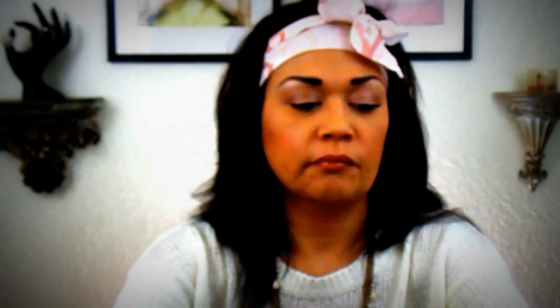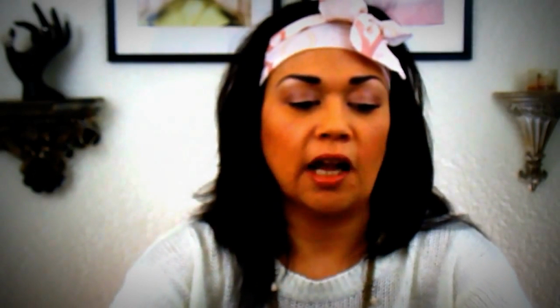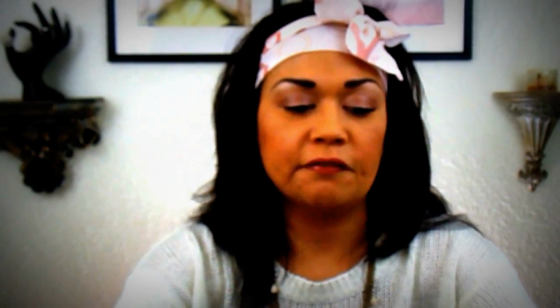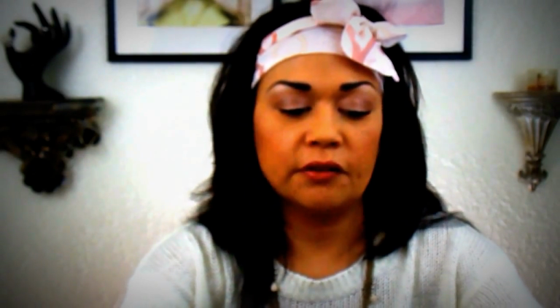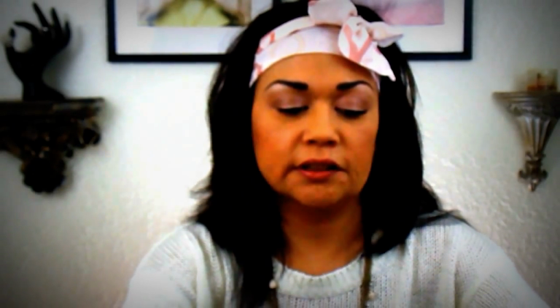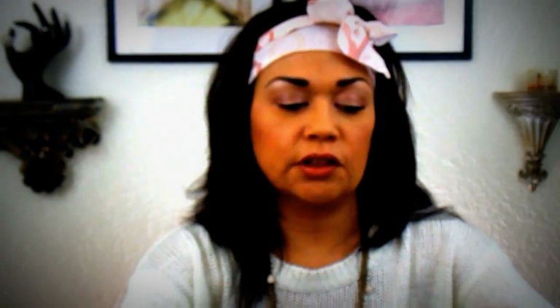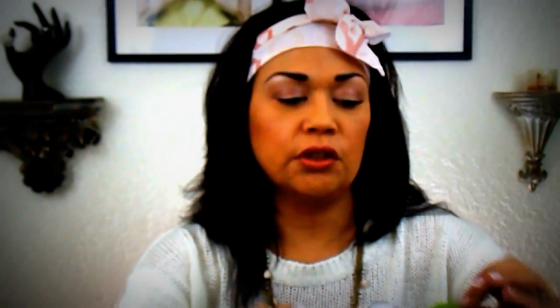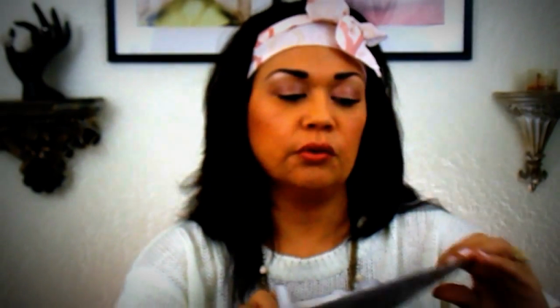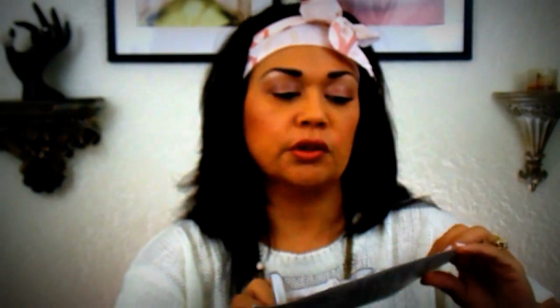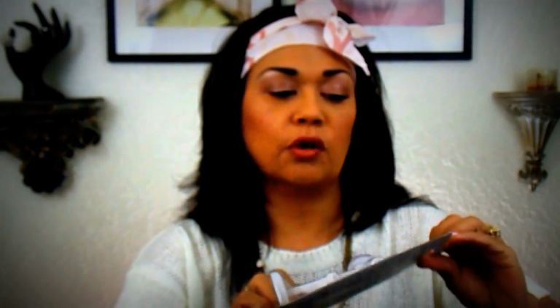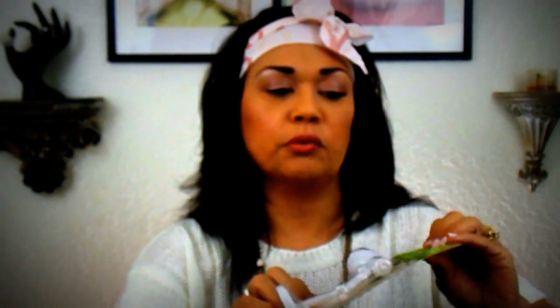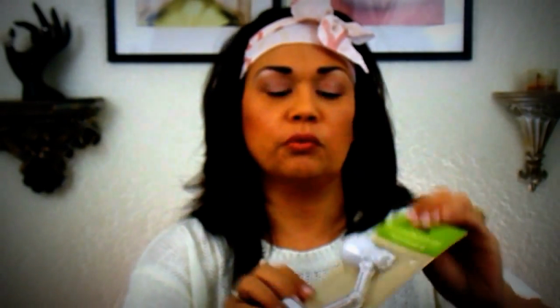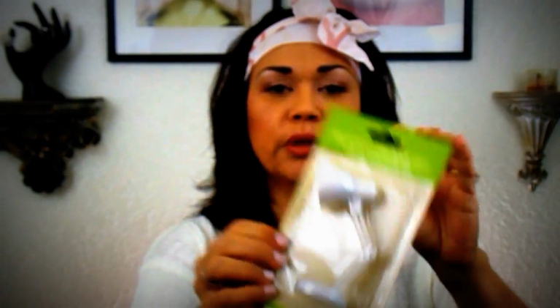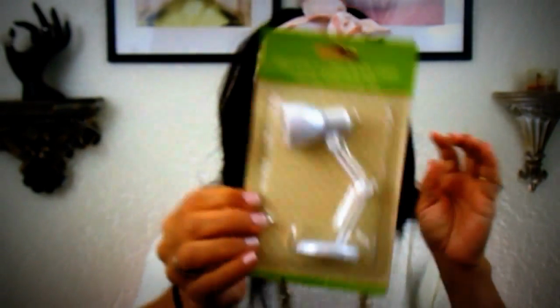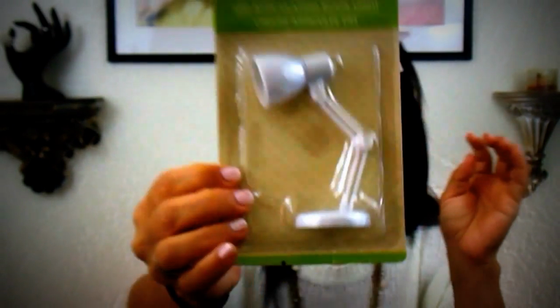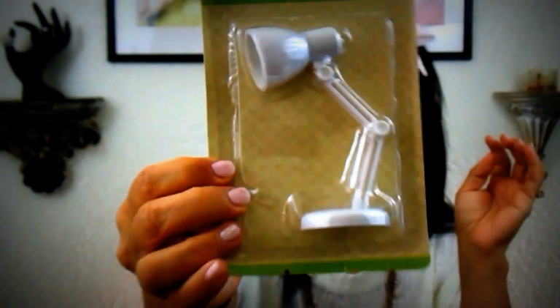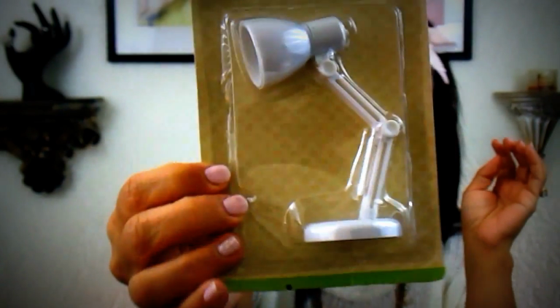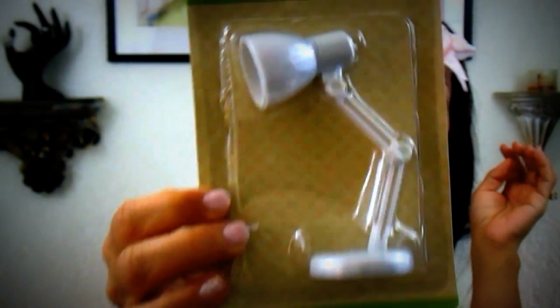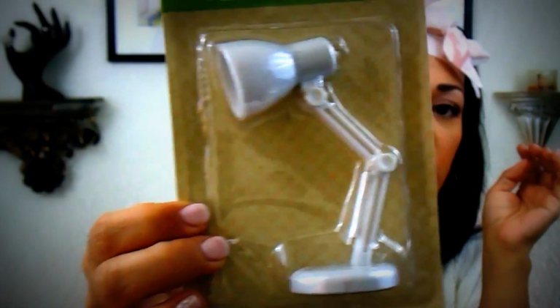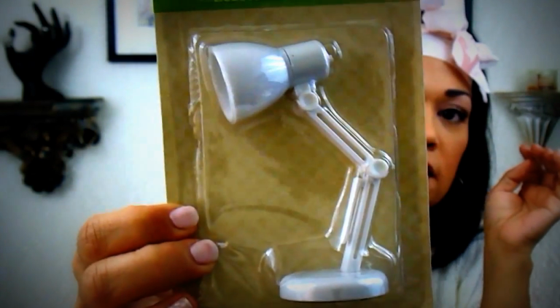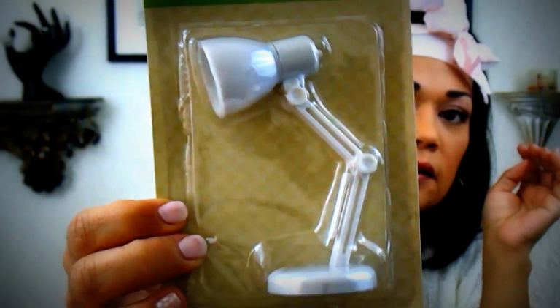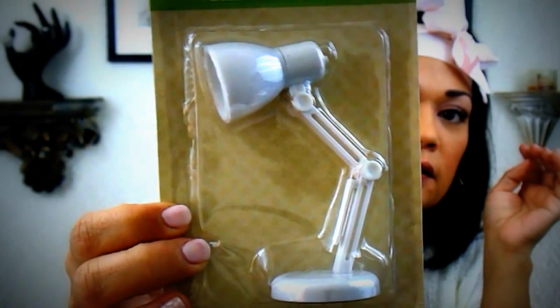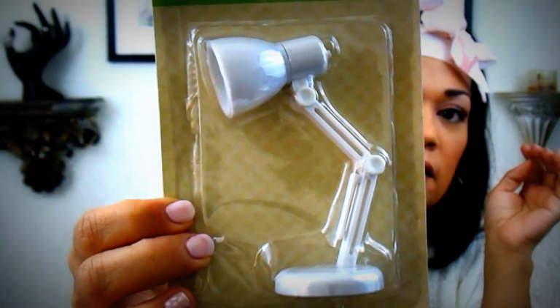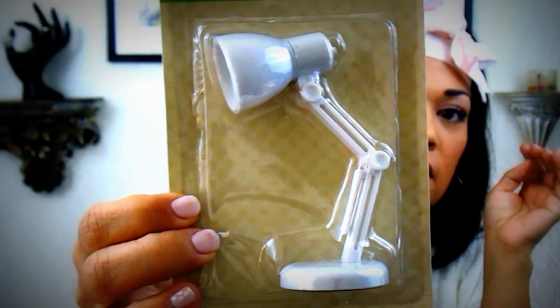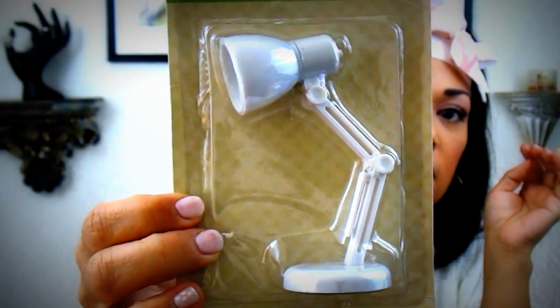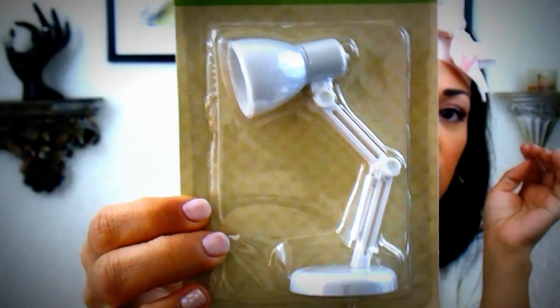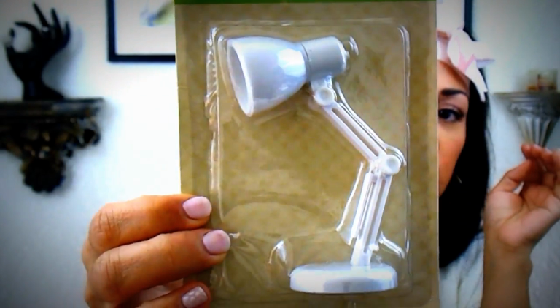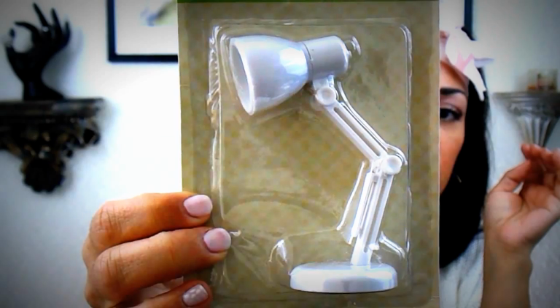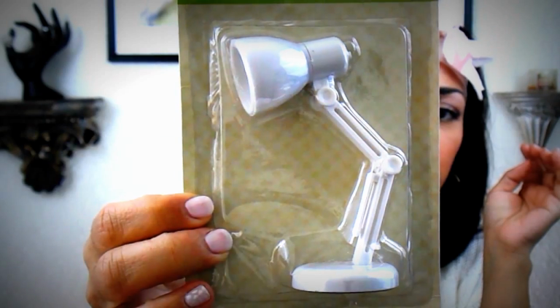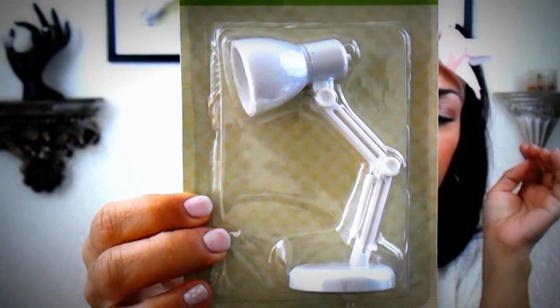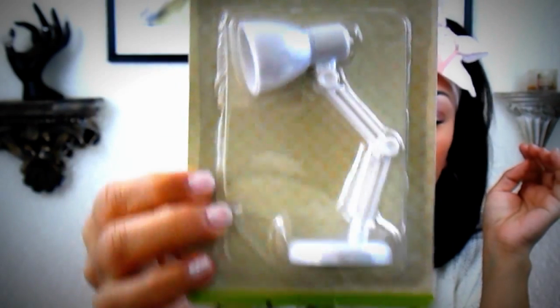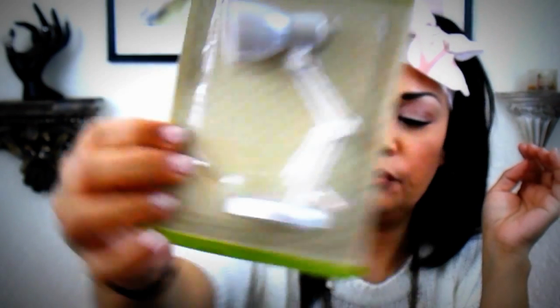I found this cute, adorable reading book light. I thought that was super cute.